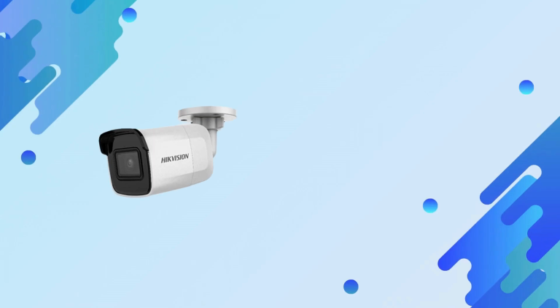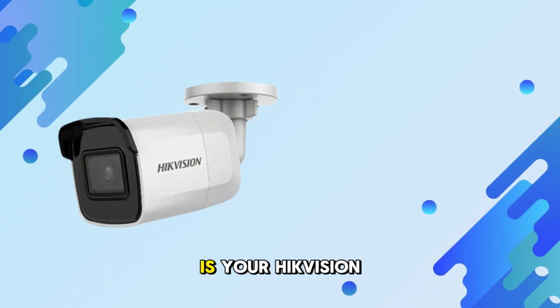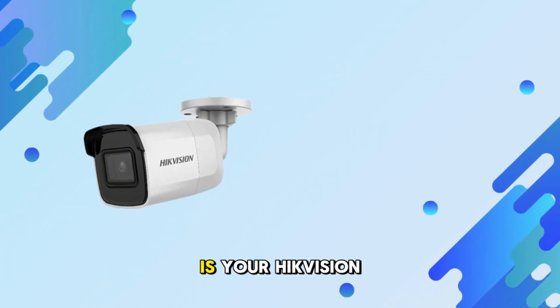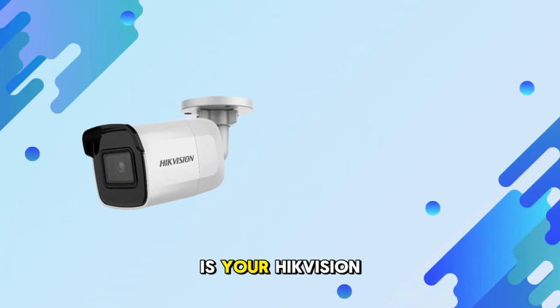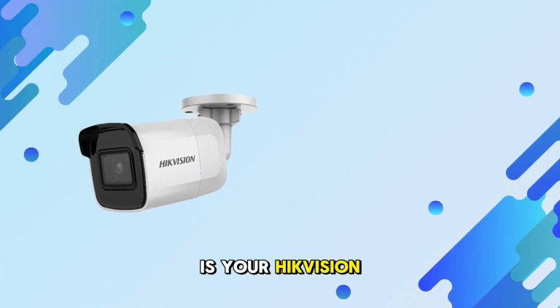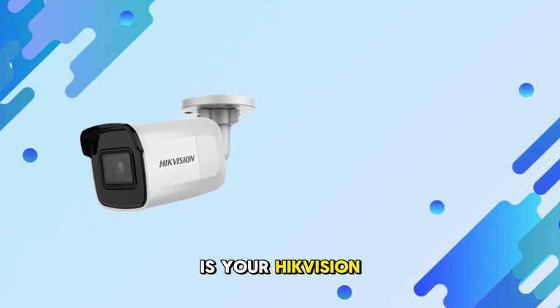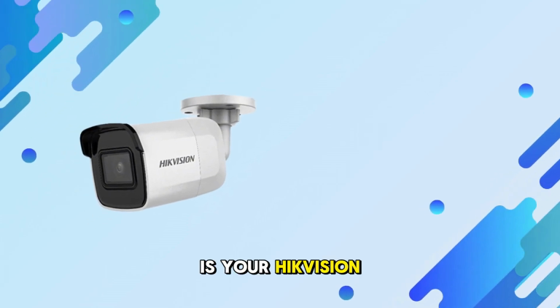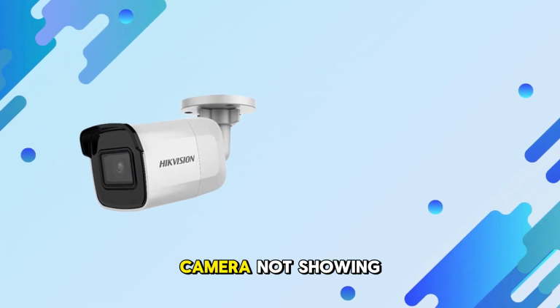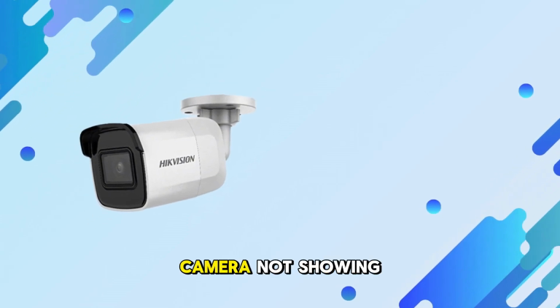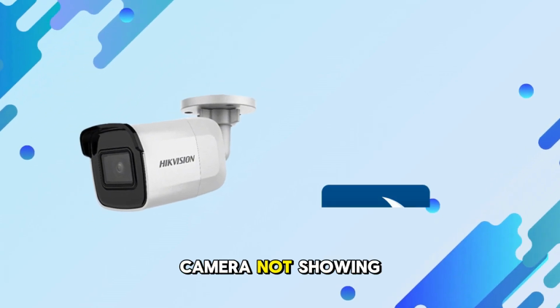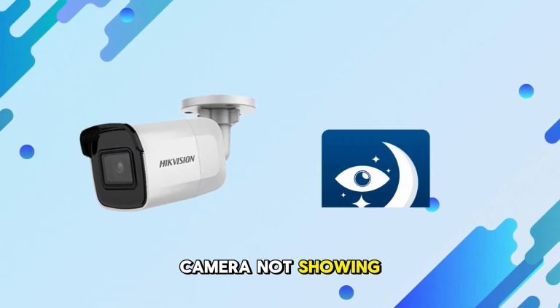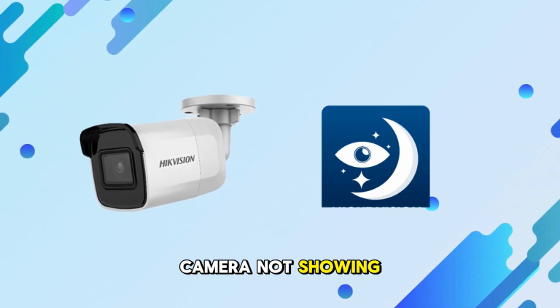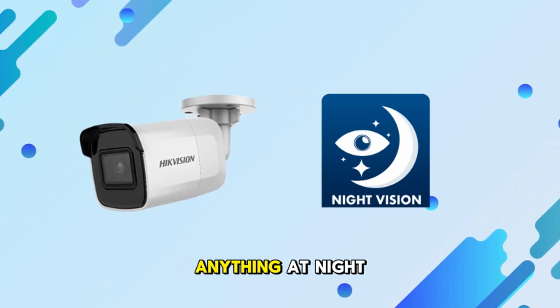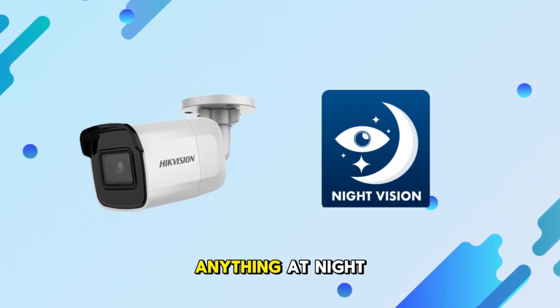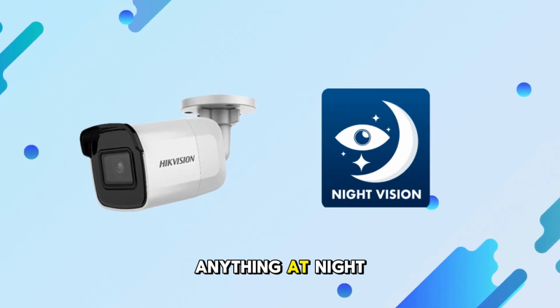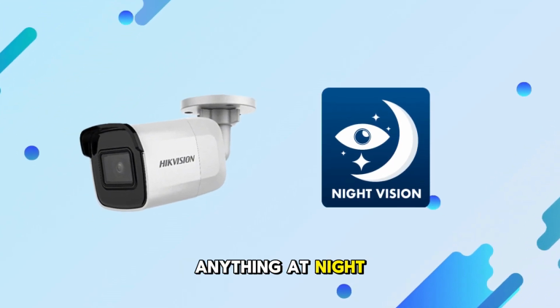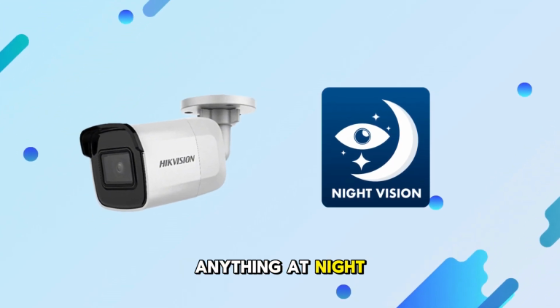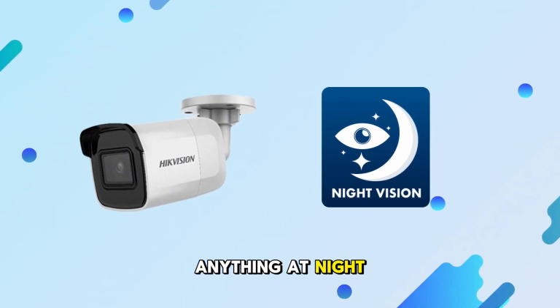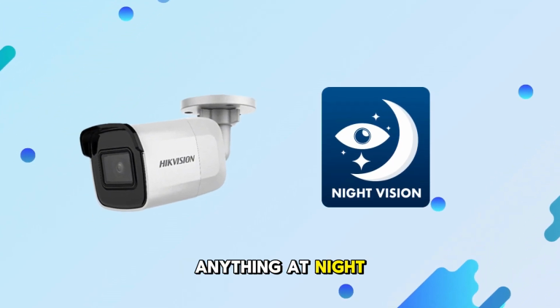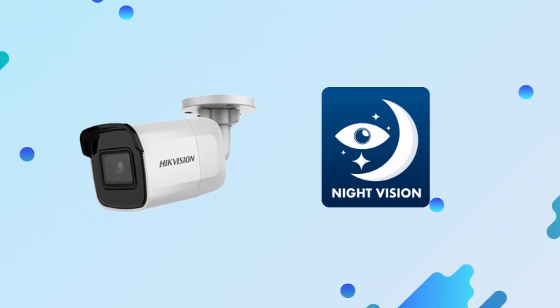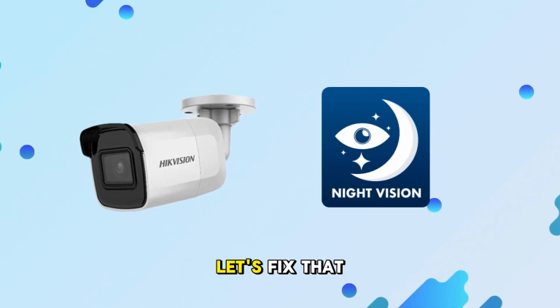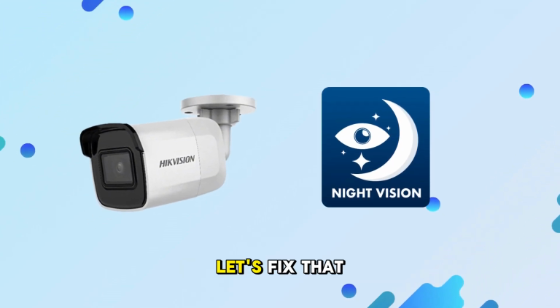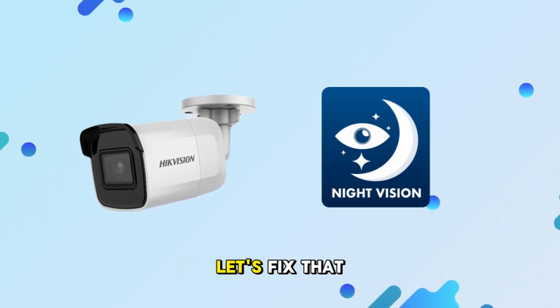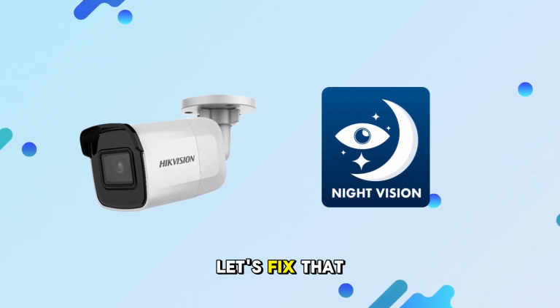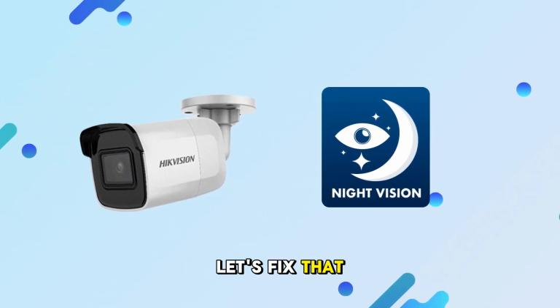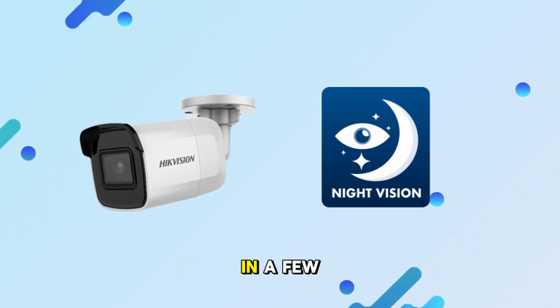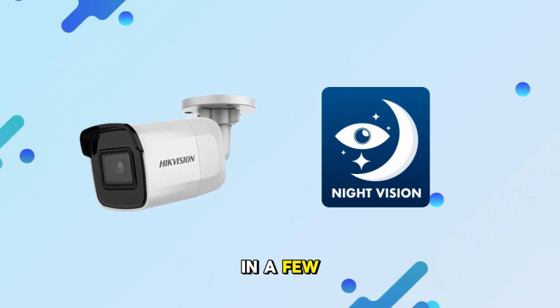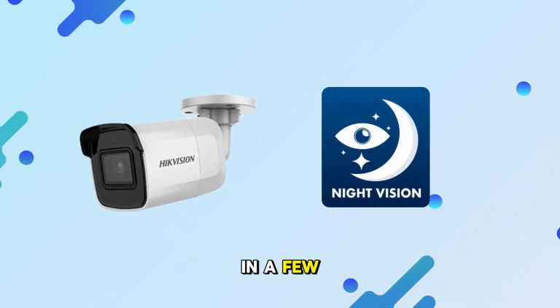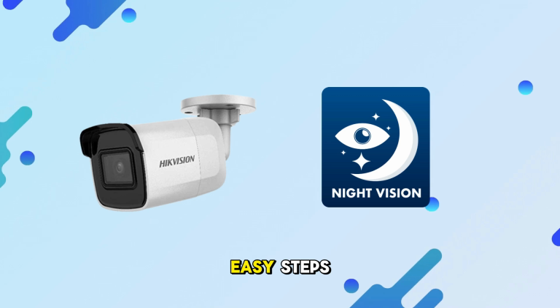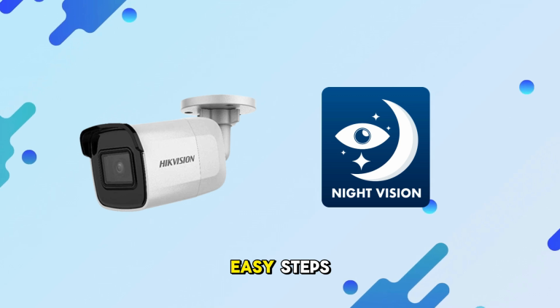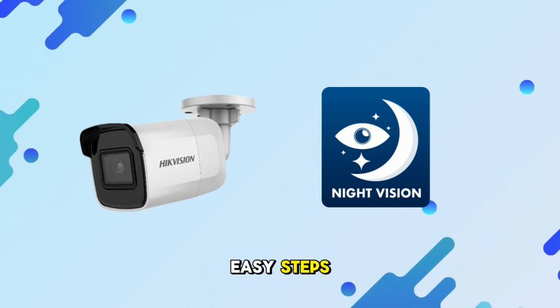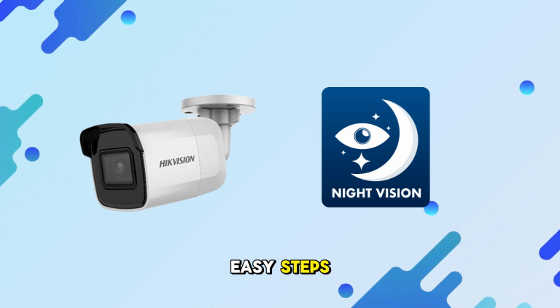Is your Hikvision camera not showing anything at night? Let's fix that in a few easy steps.